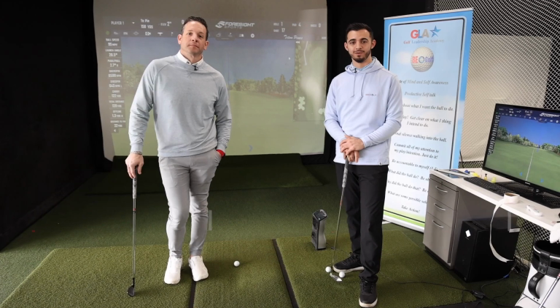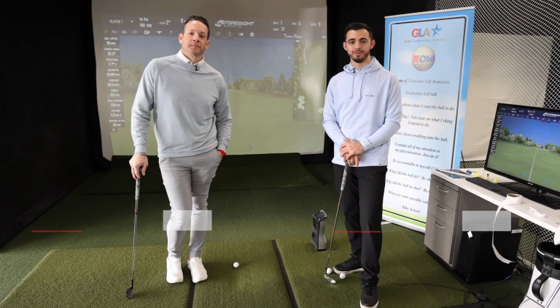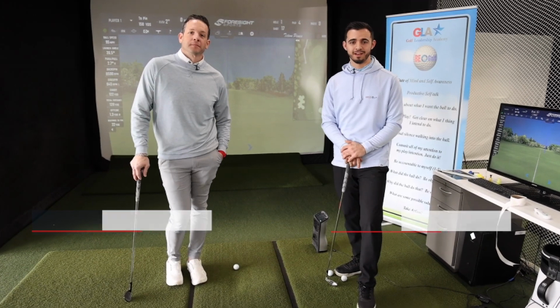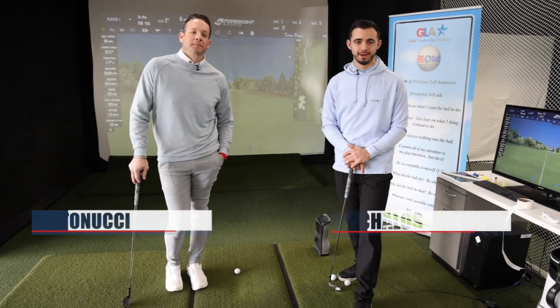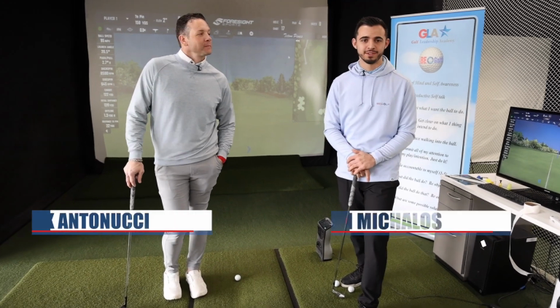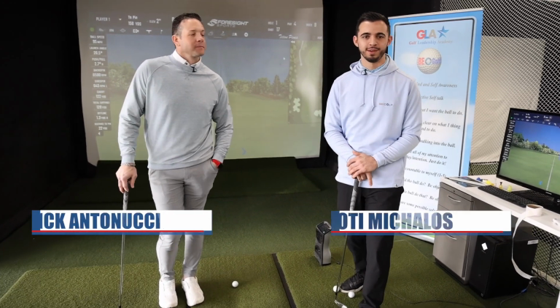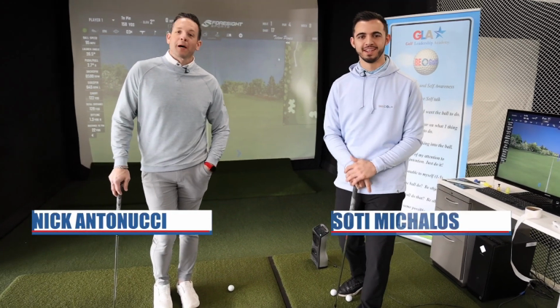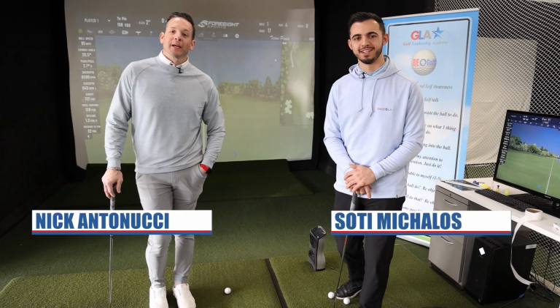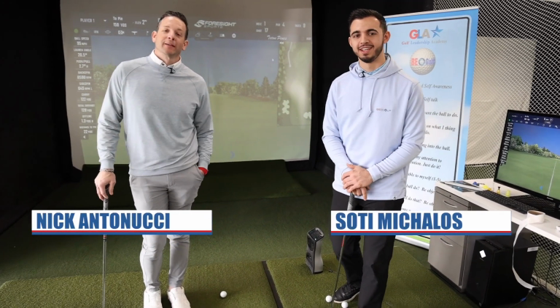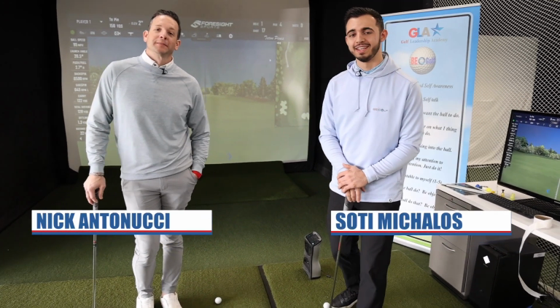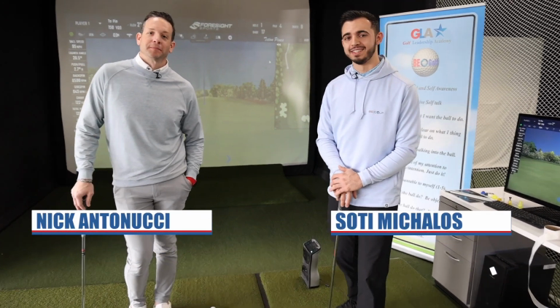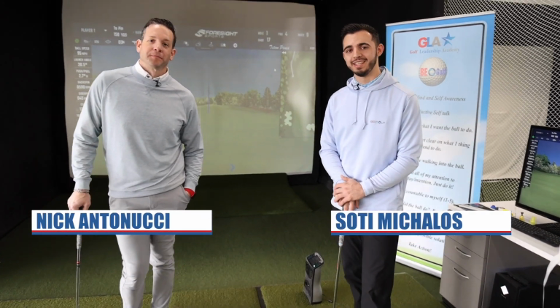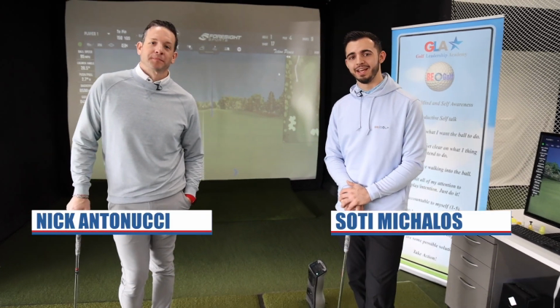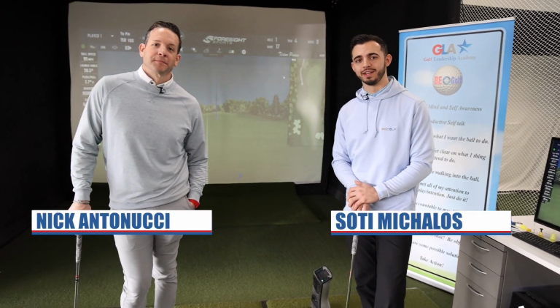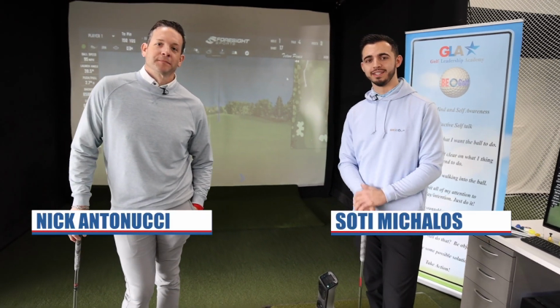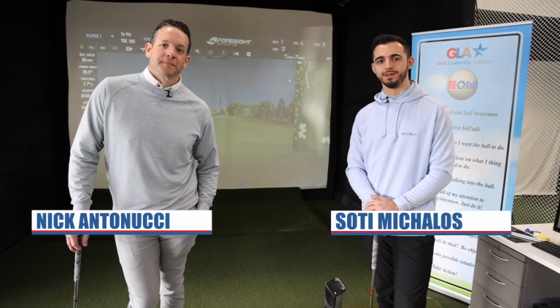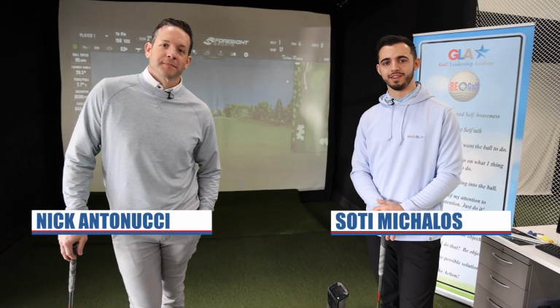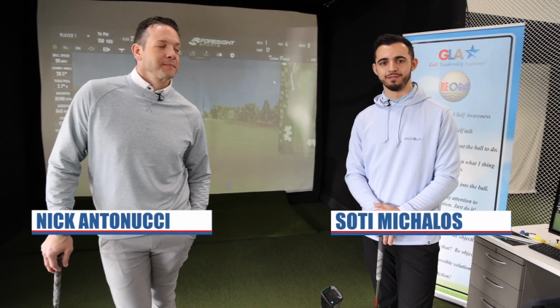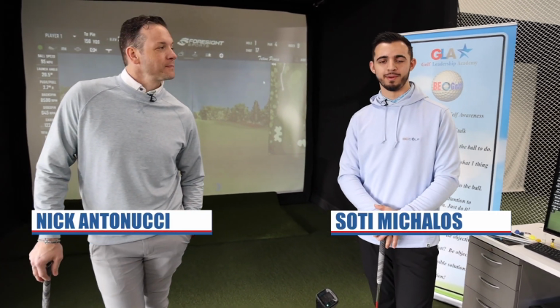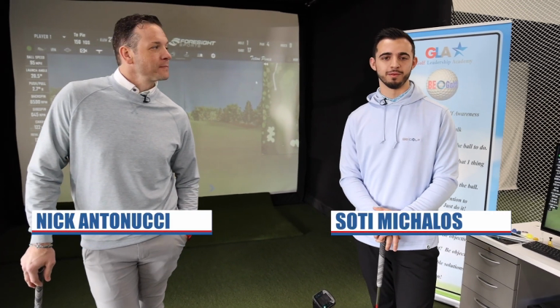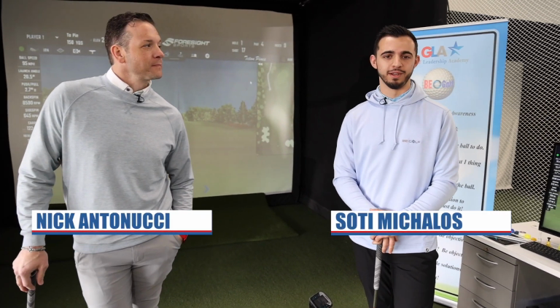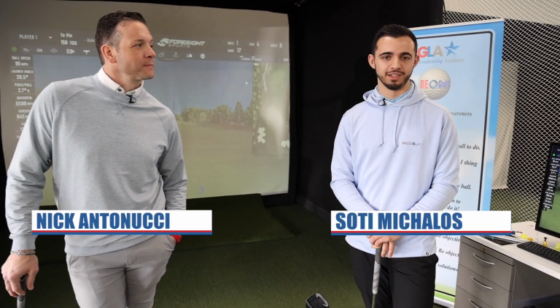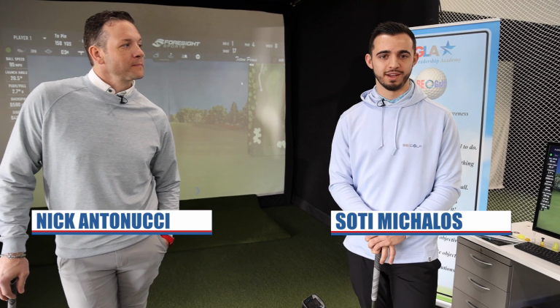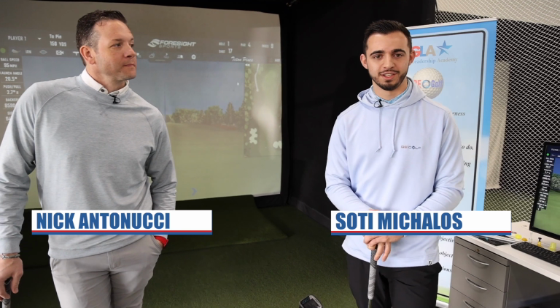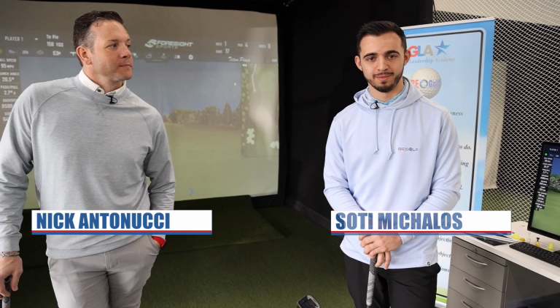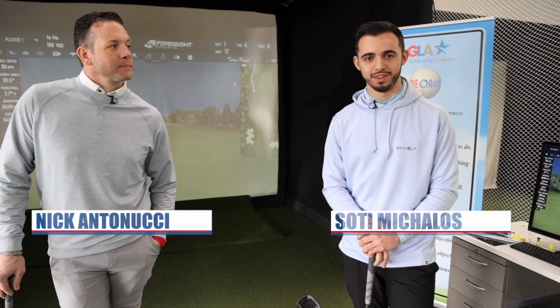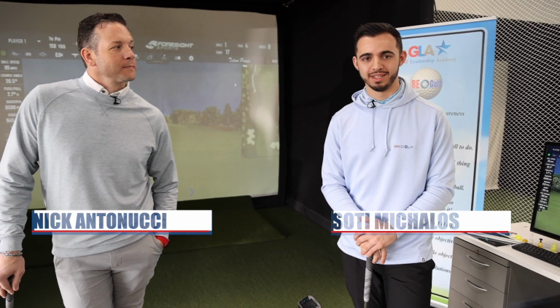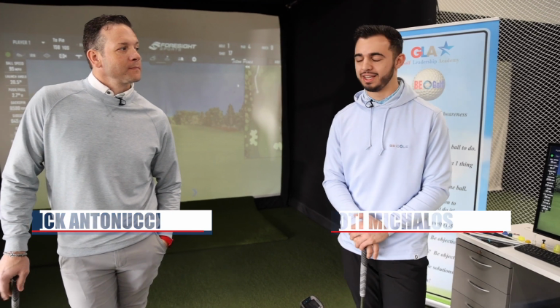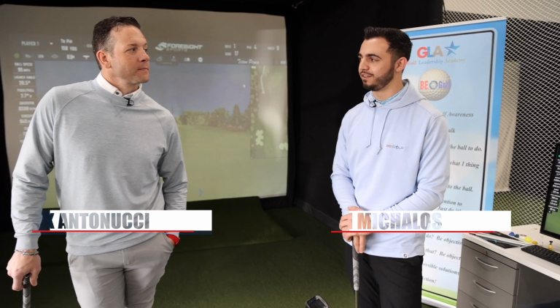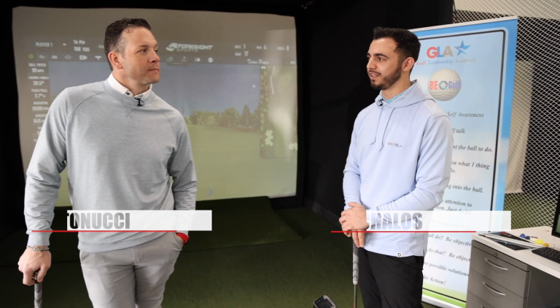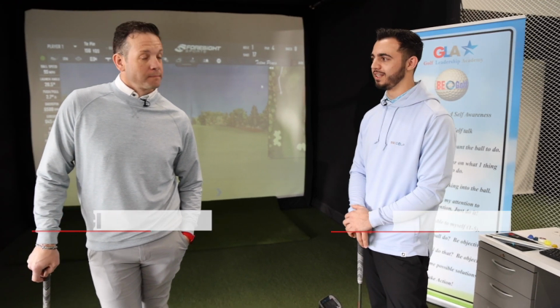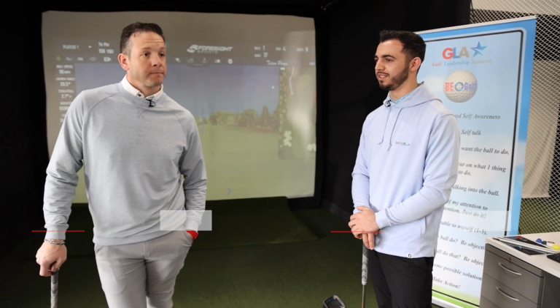Welcome back everybody. I'm Sody. I'm Nick. And today we're going to continue our theme from the past couple weeks and talk about things that could affect the distance.